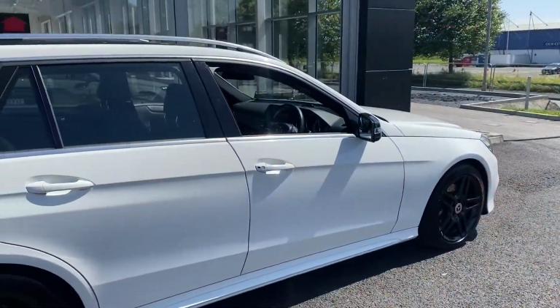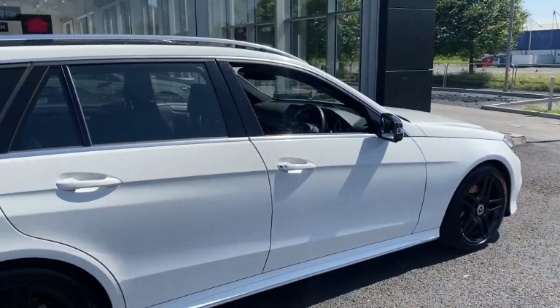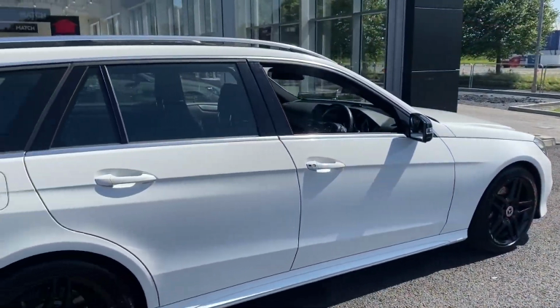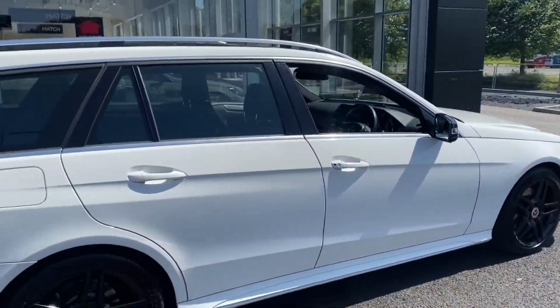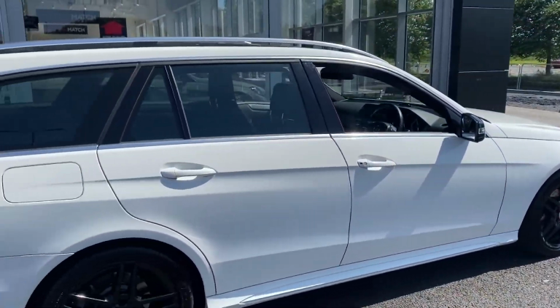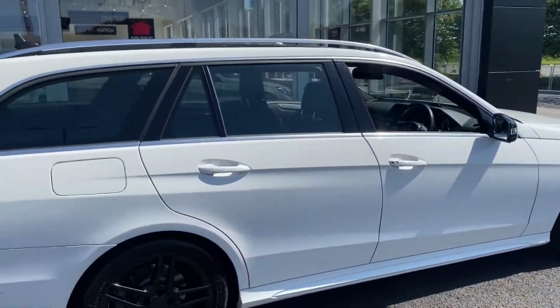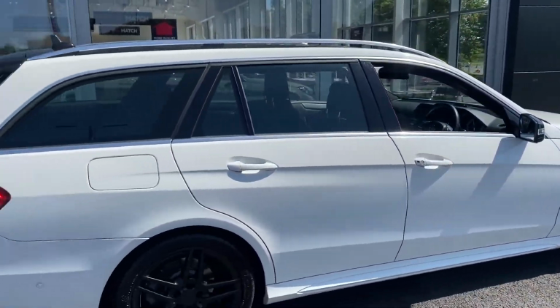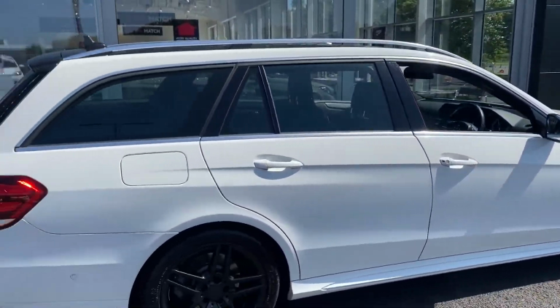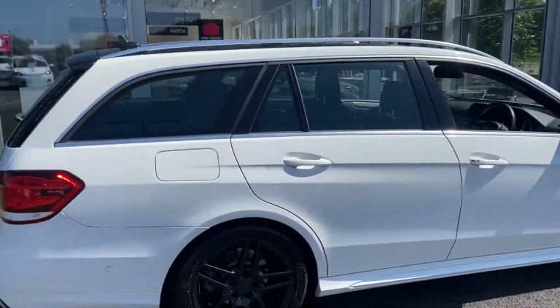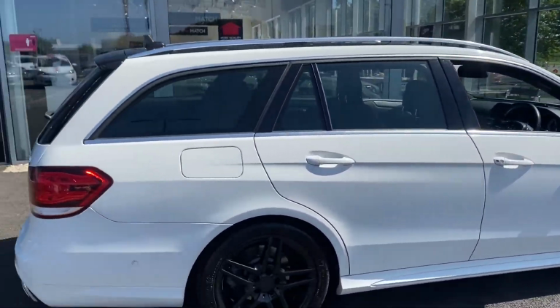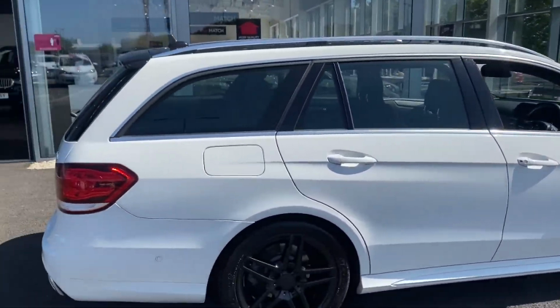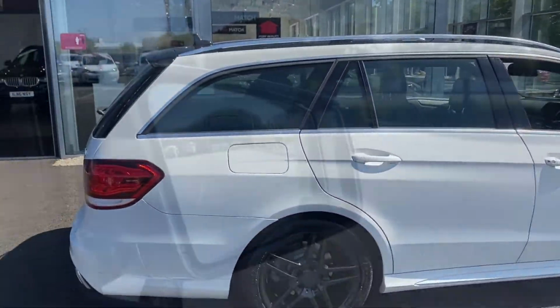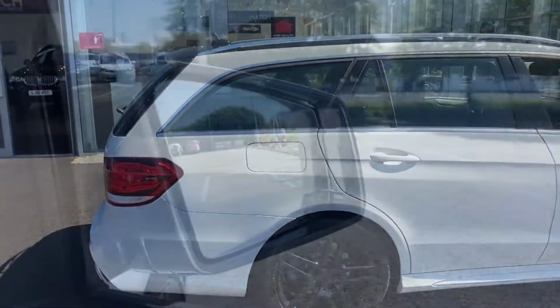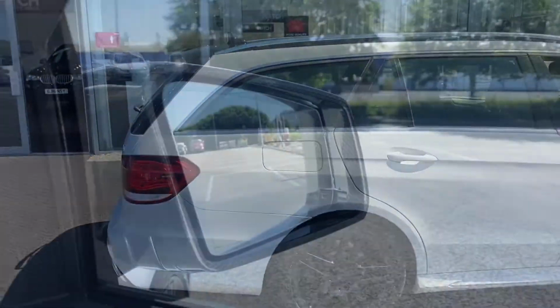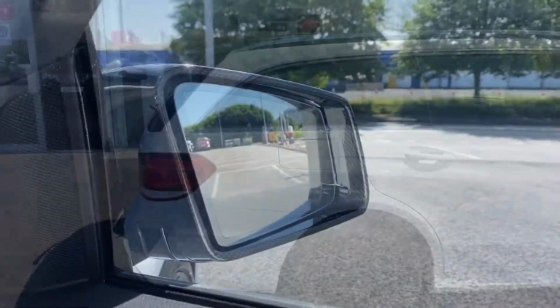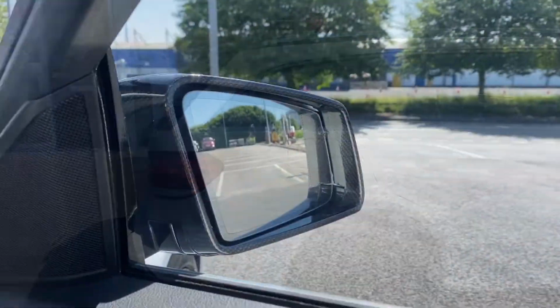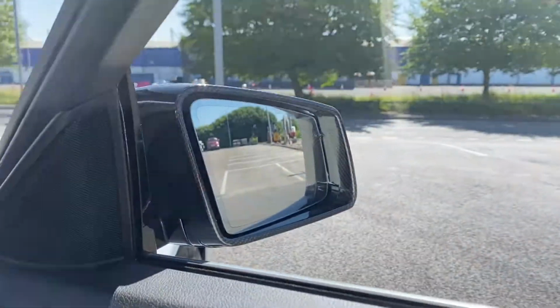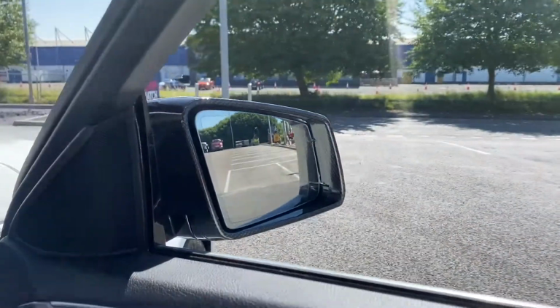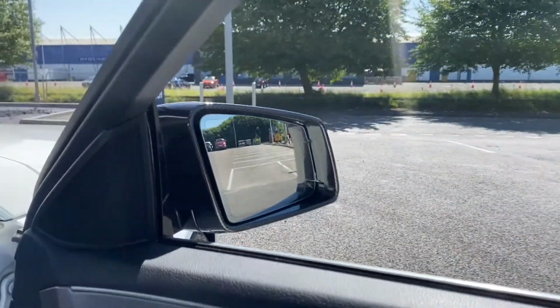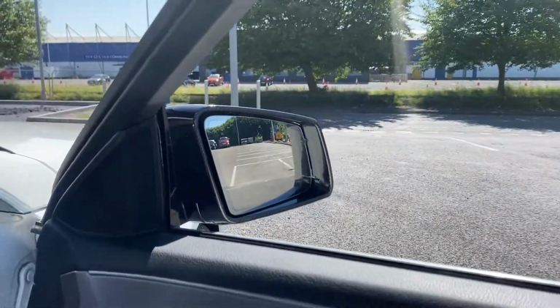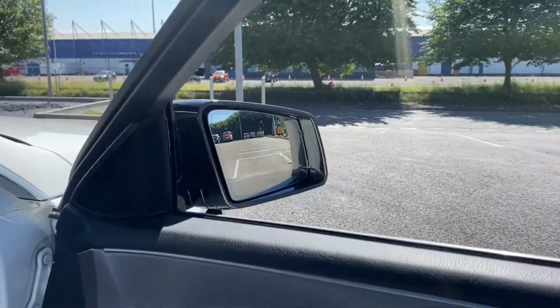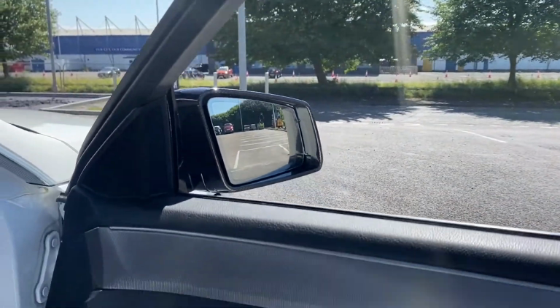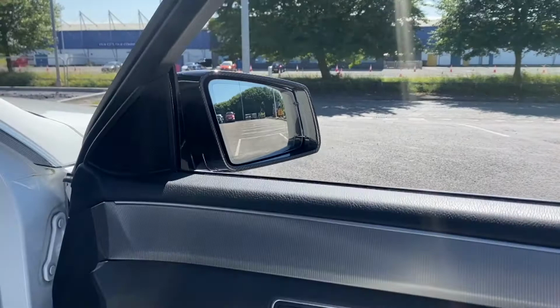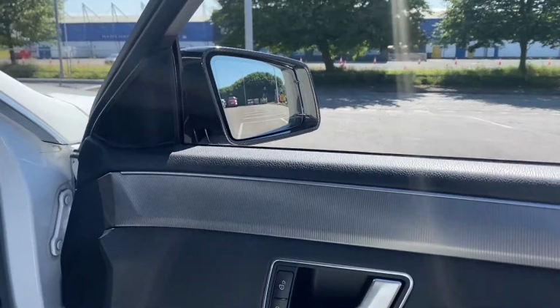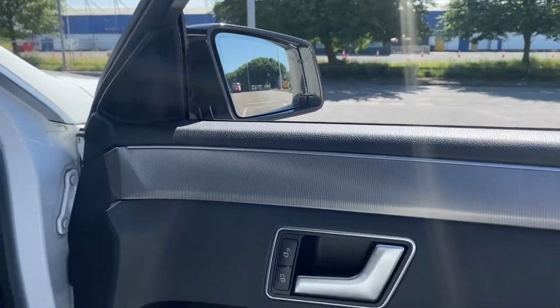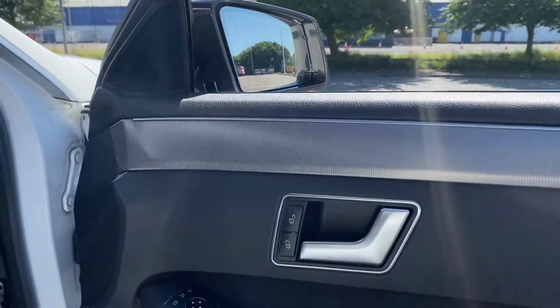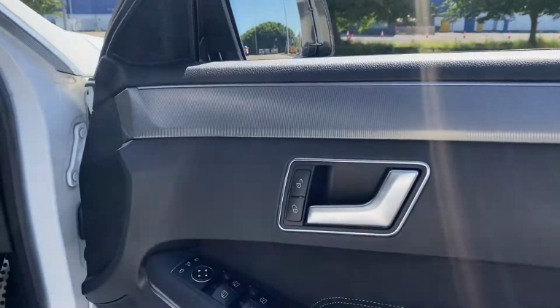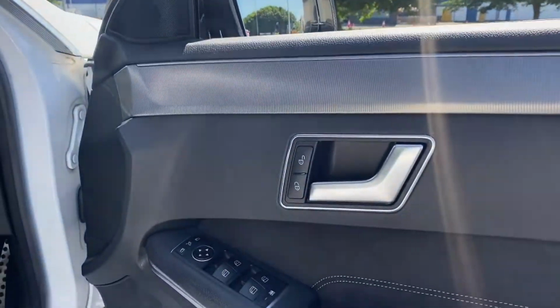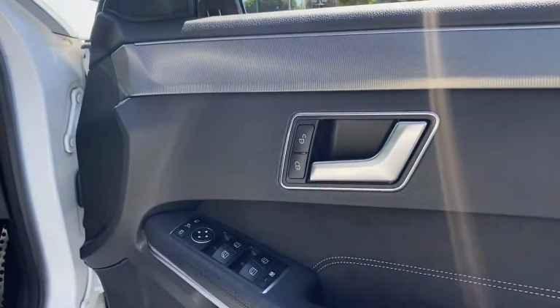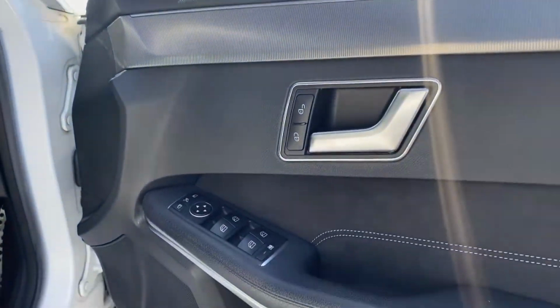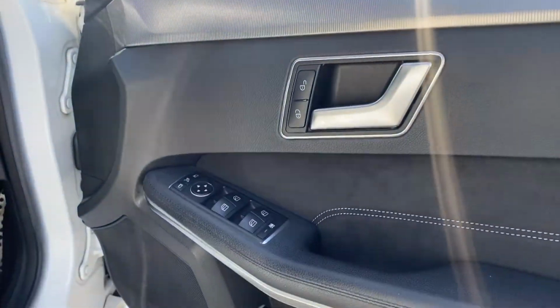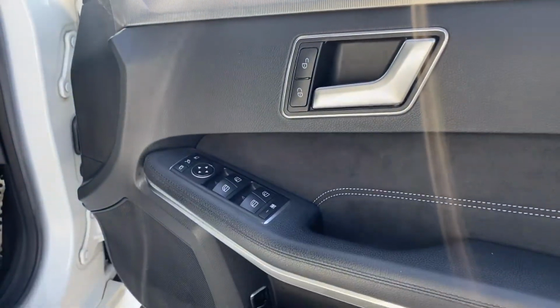Moving to the side, you can see the white paintwork looks to be in great condition, with no chips or marks that I can see.